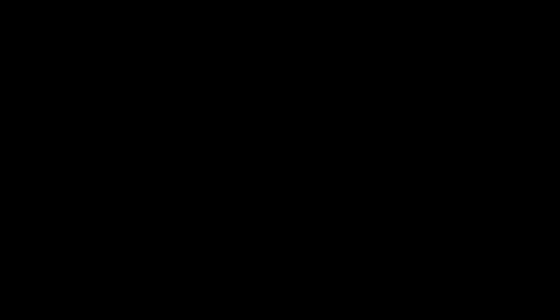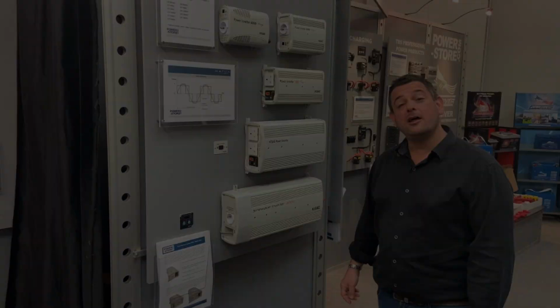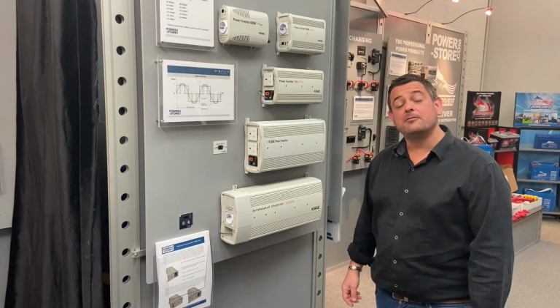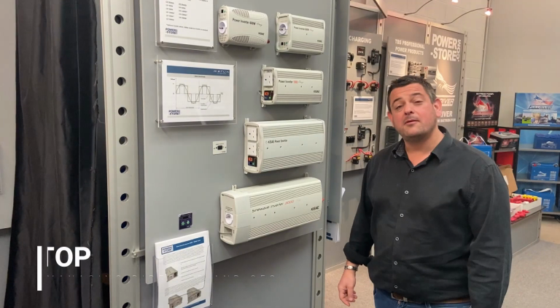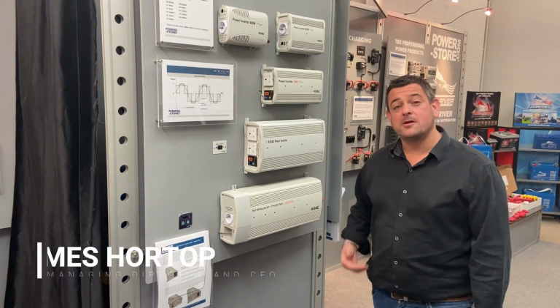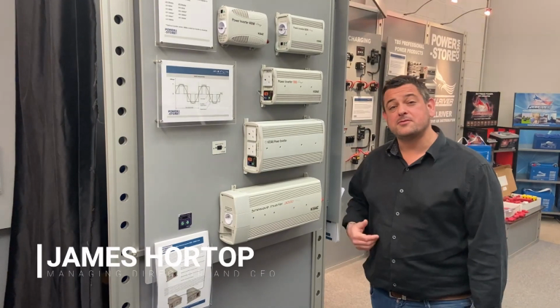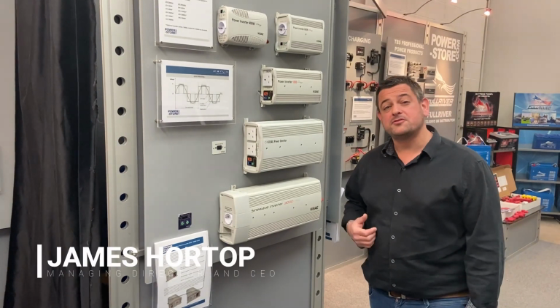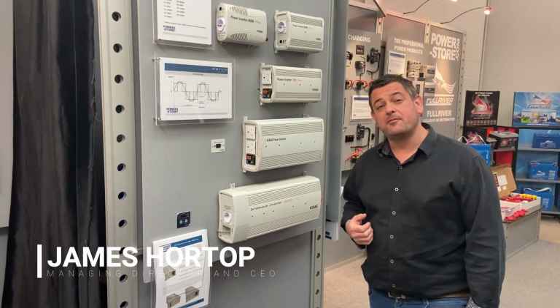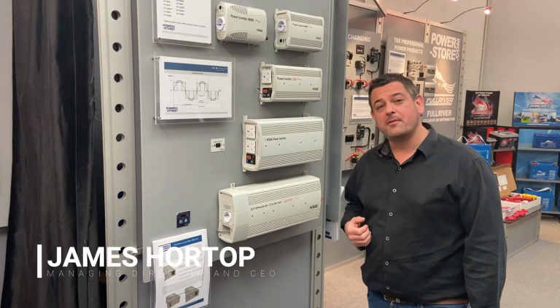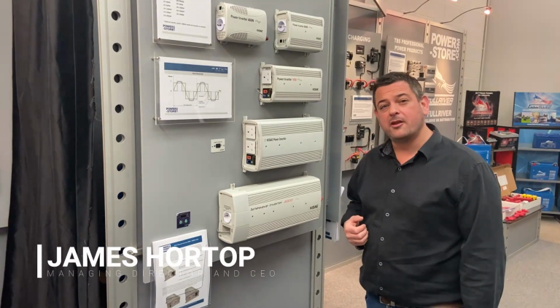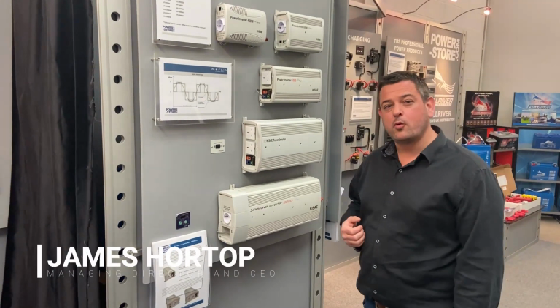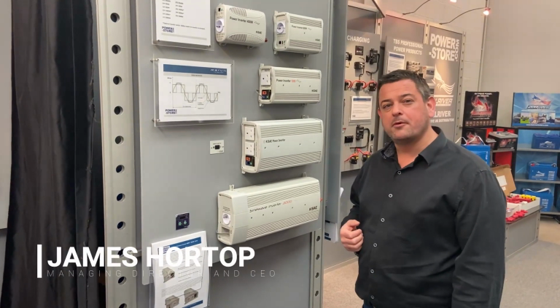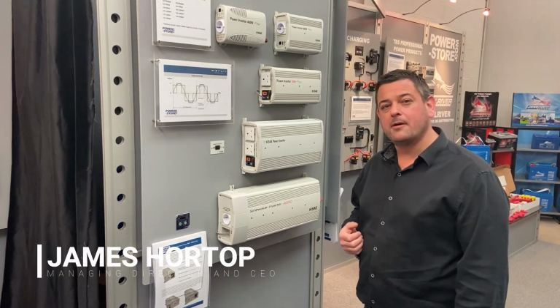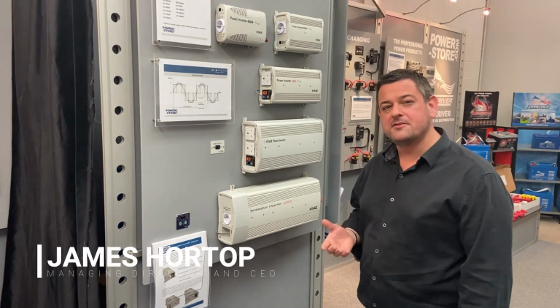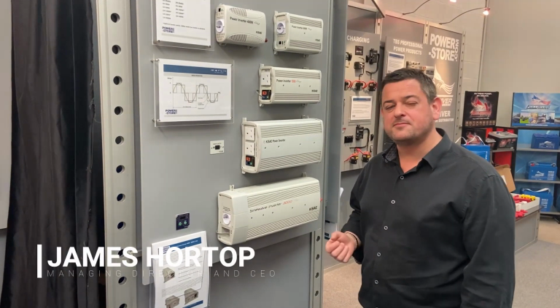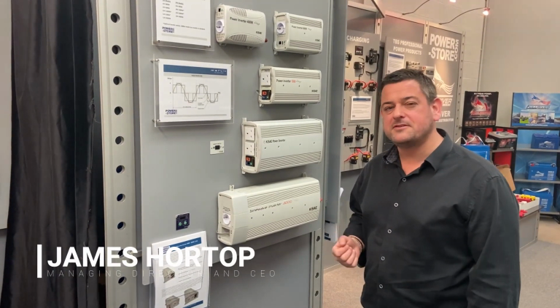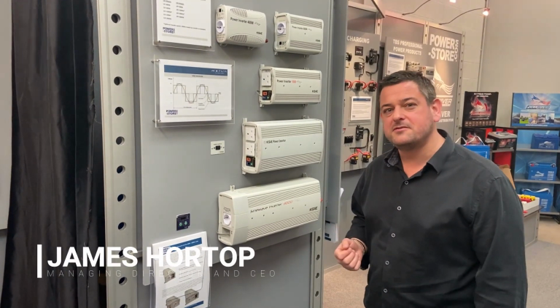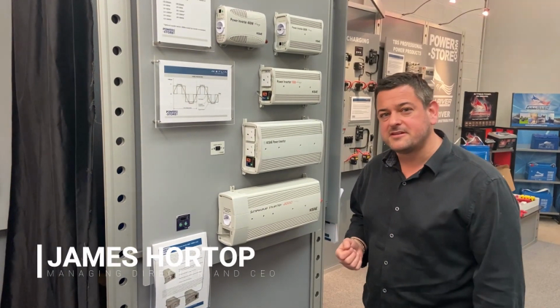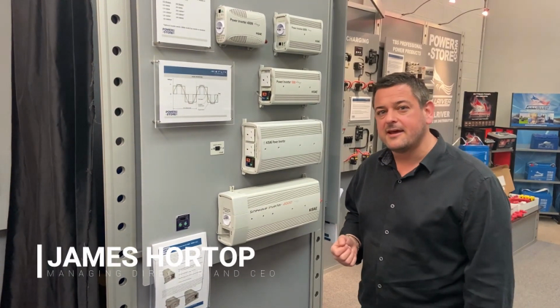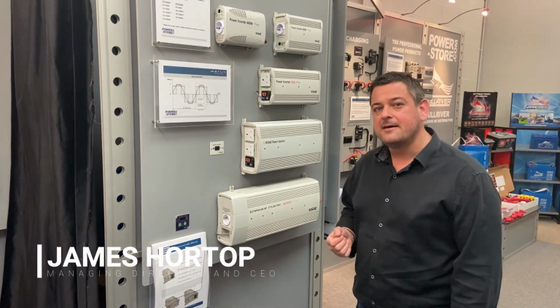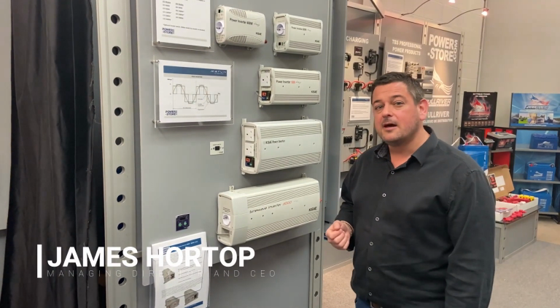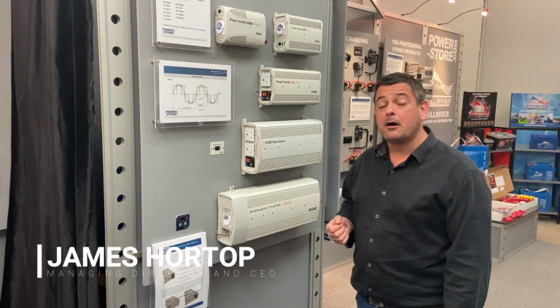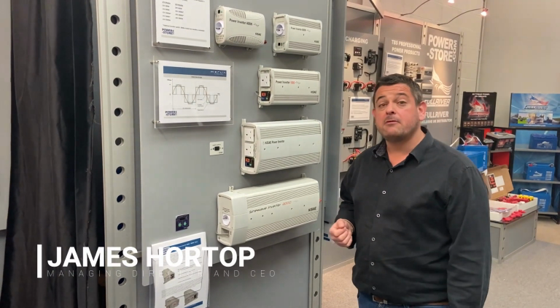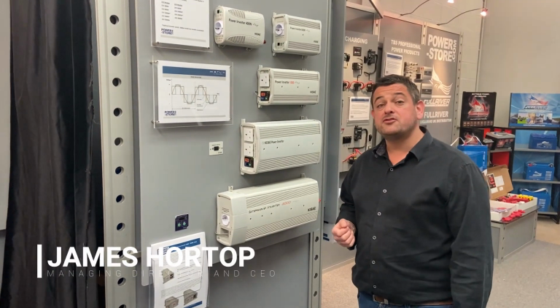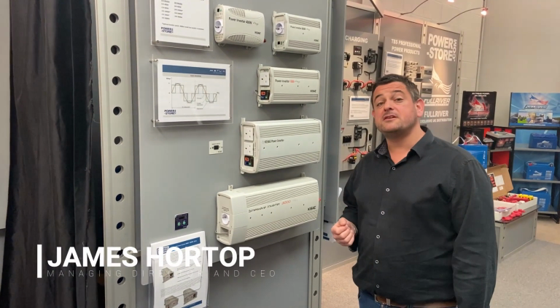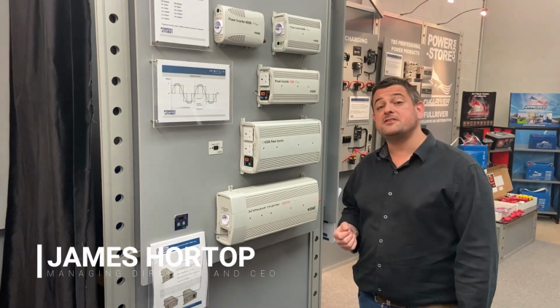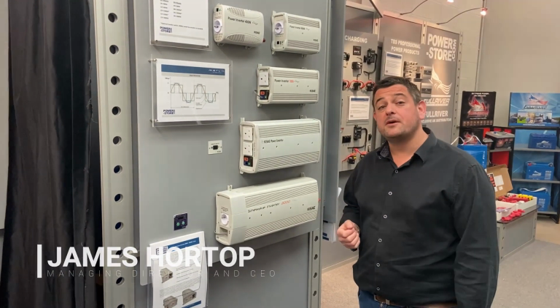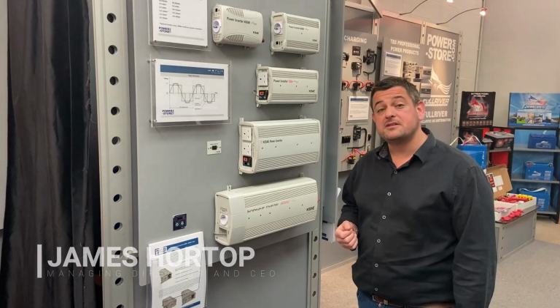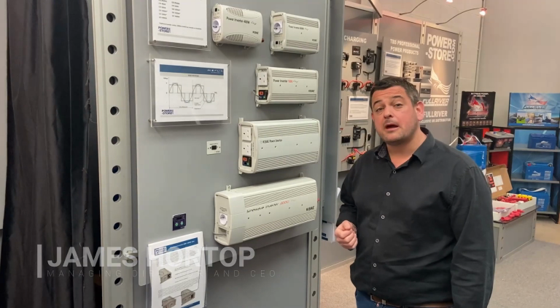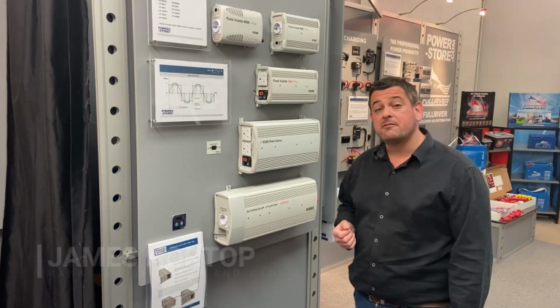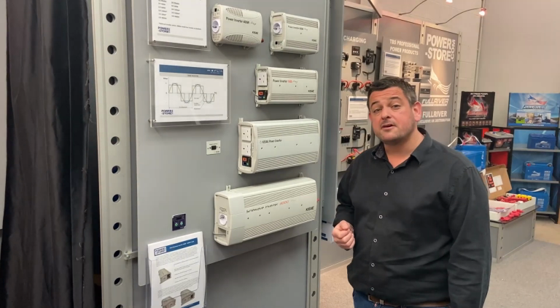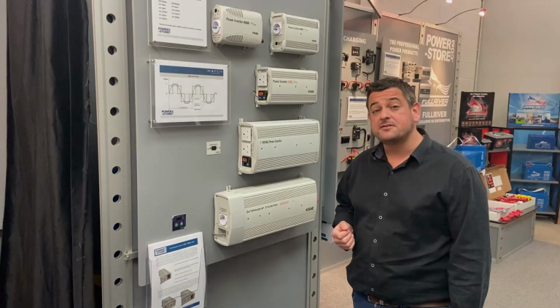Hello, I'm James Hortop from Merlin Equipment. I'm here to speak to you today about our range of DC to AC power inverters.